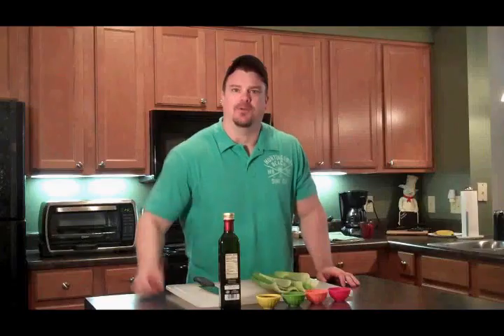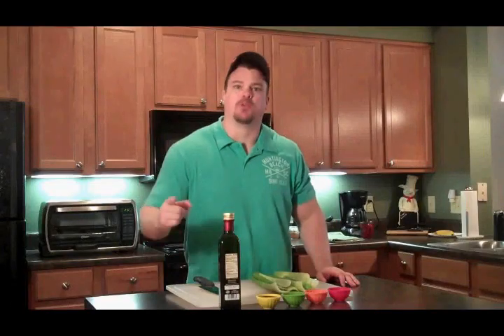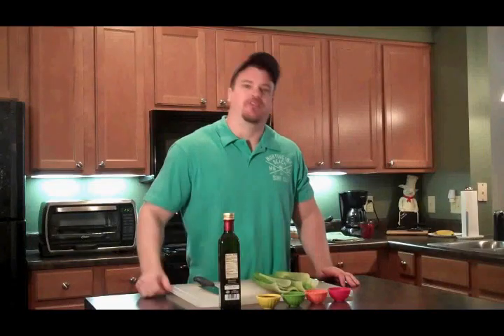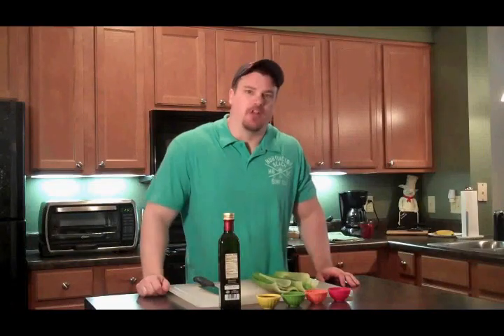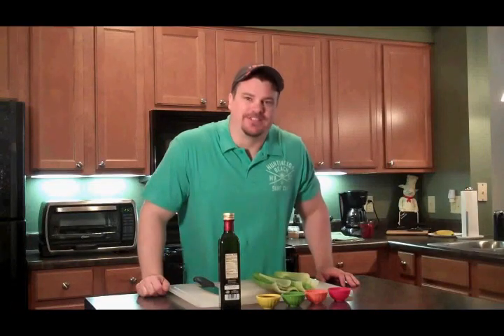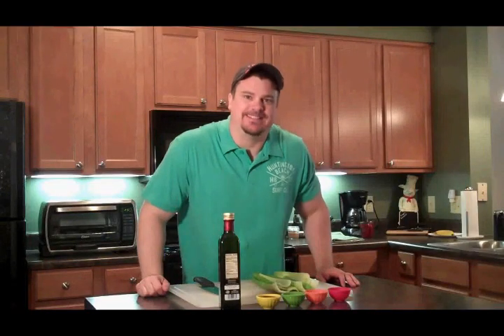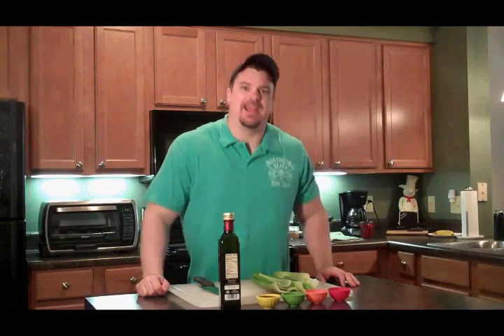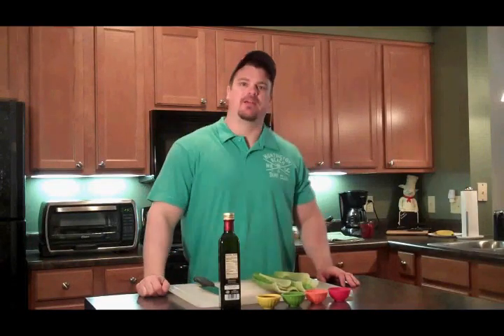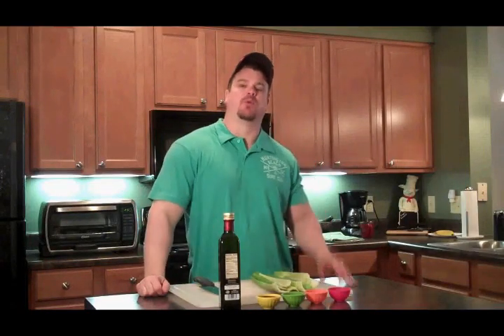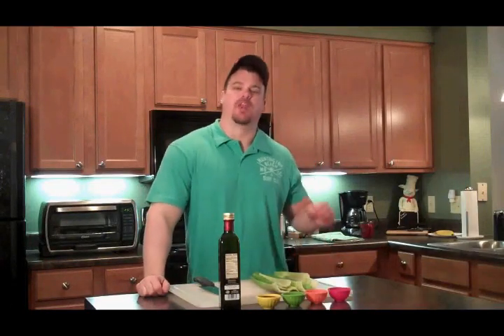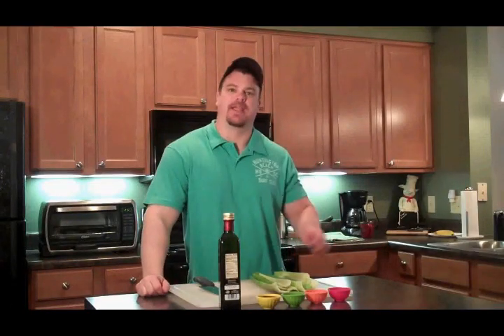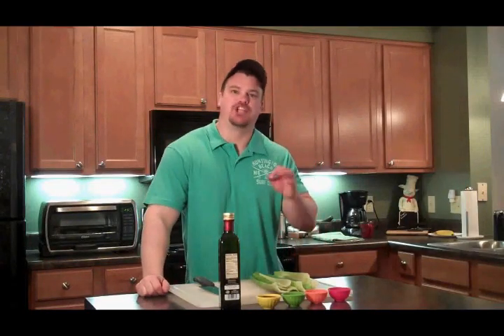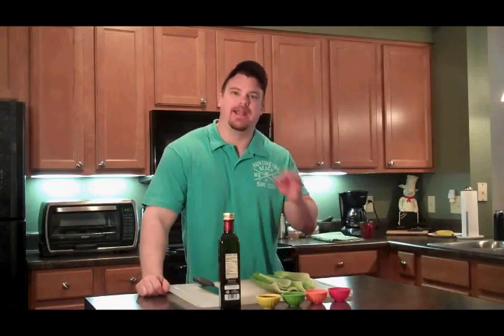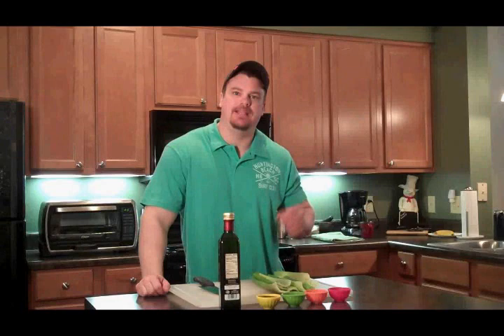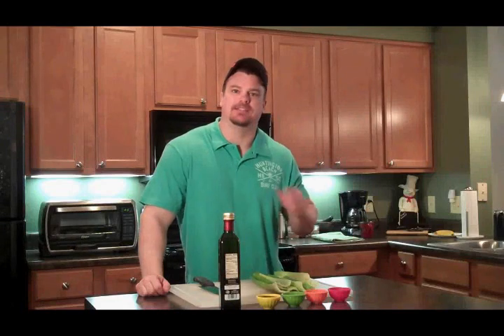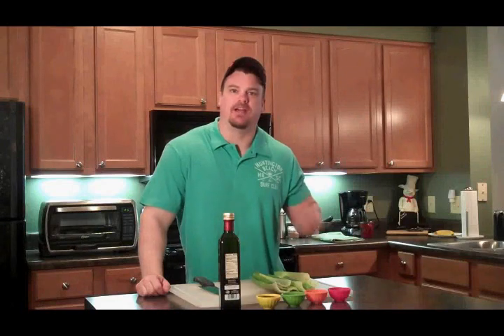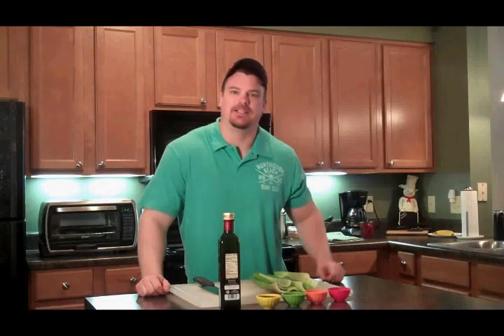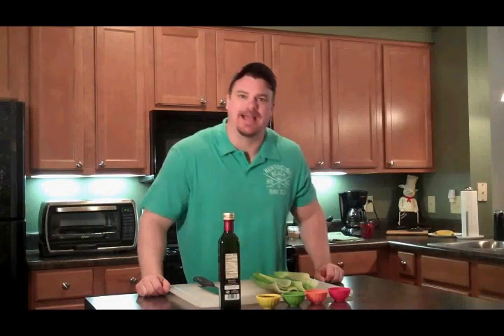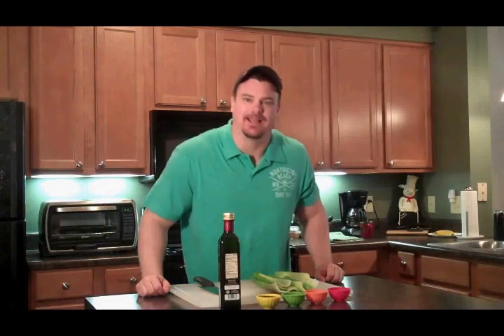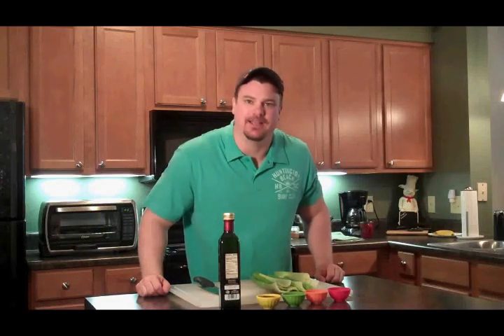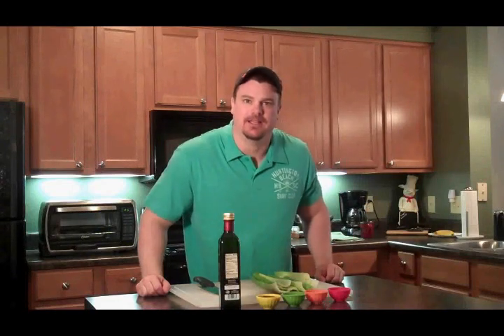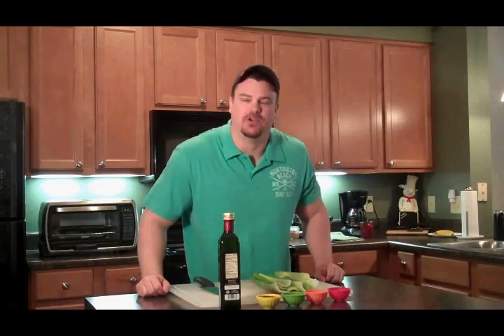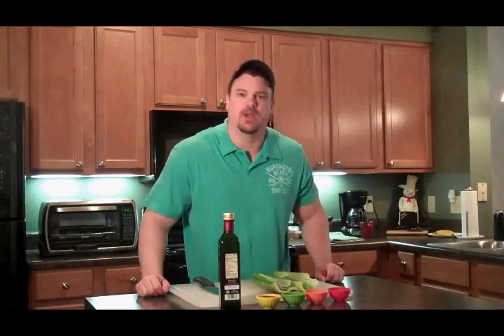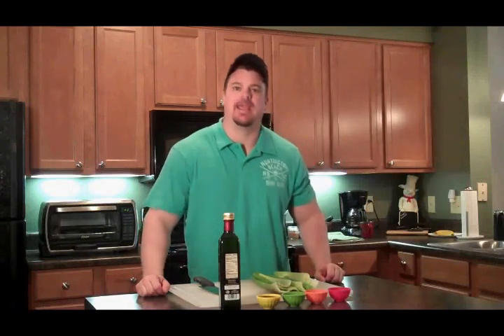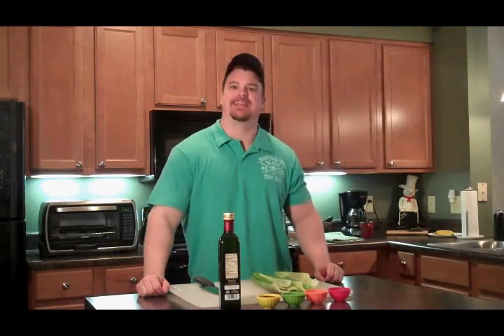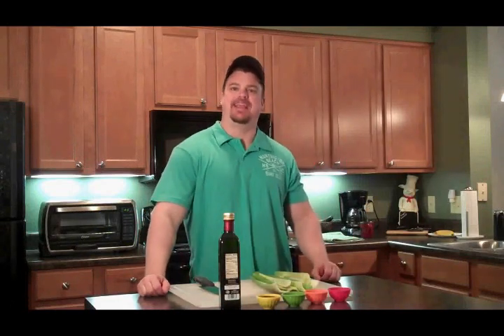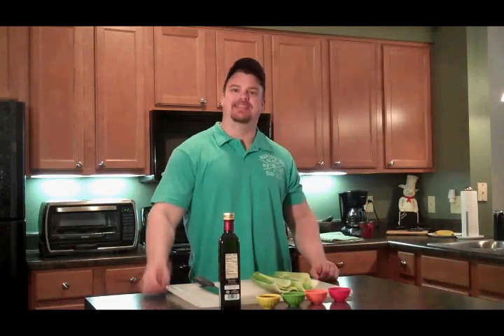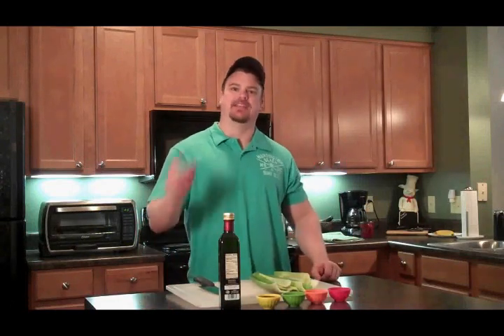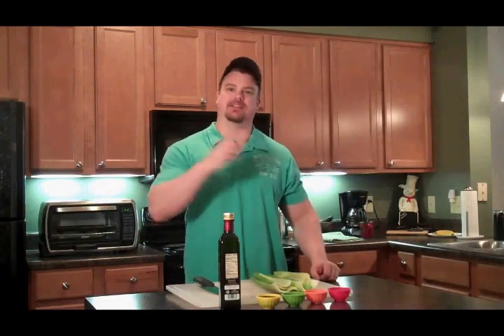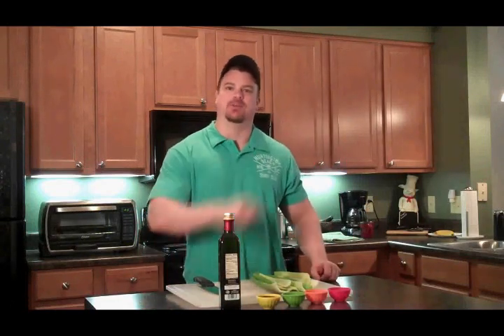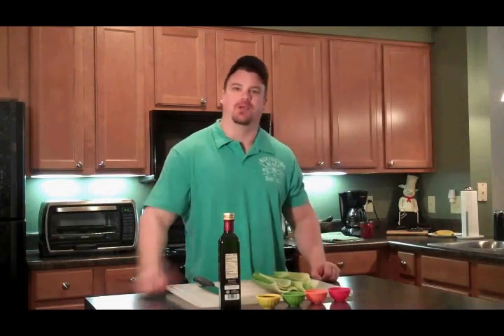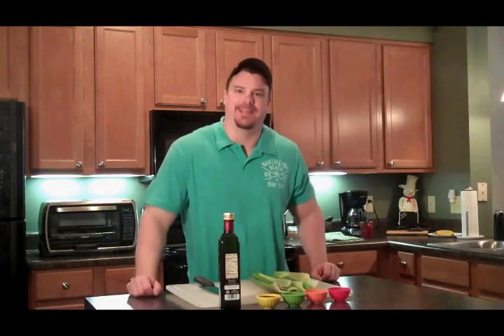Welcome to the Minute Vlog. Today we're going to make a Chinese celery salad. Quick and easy. Let's see what we need.